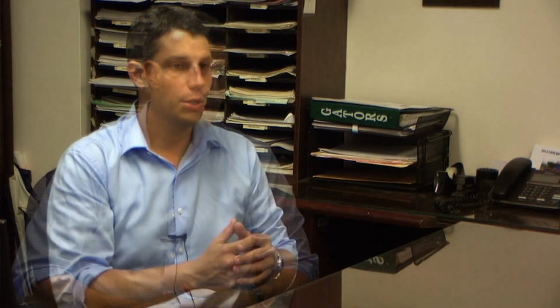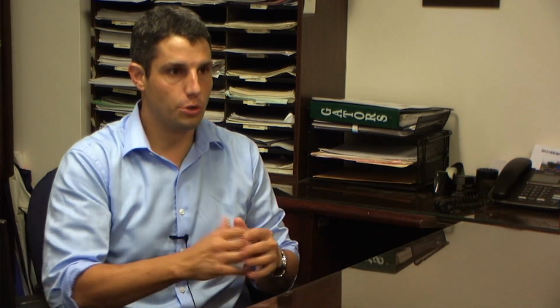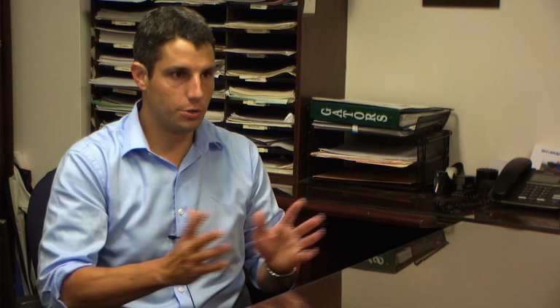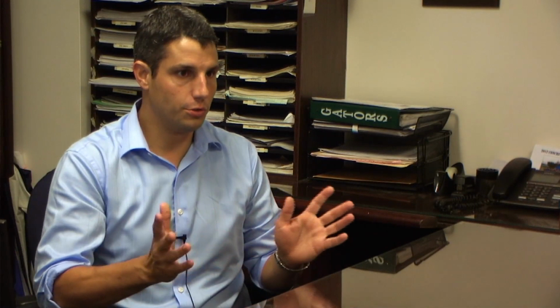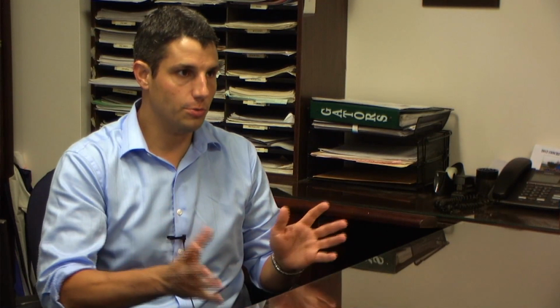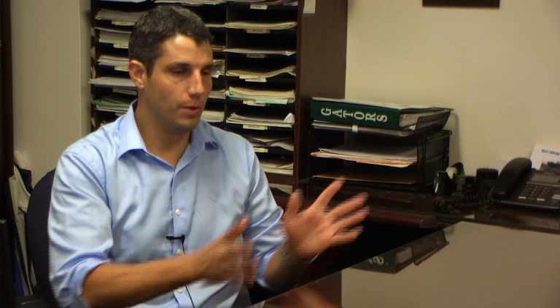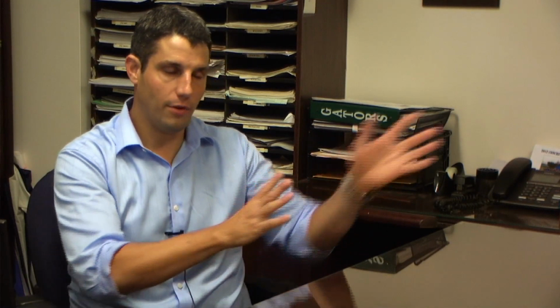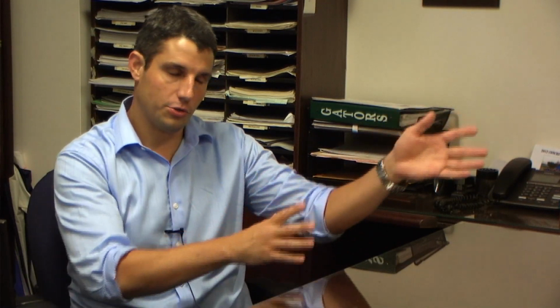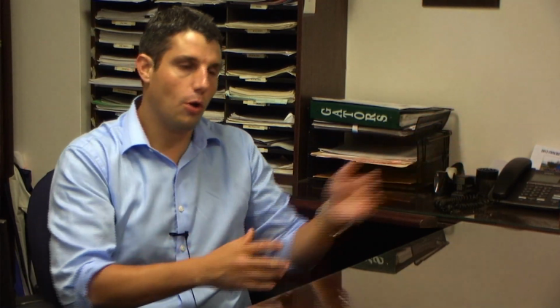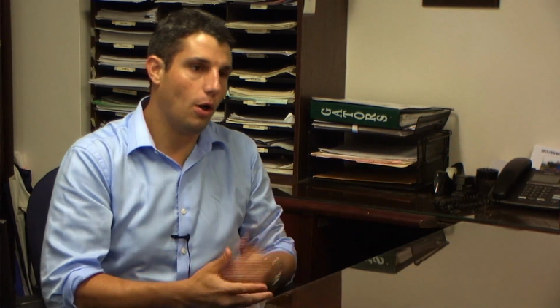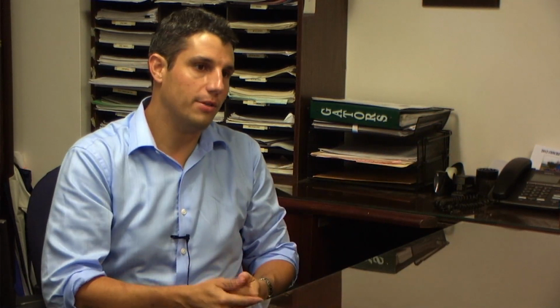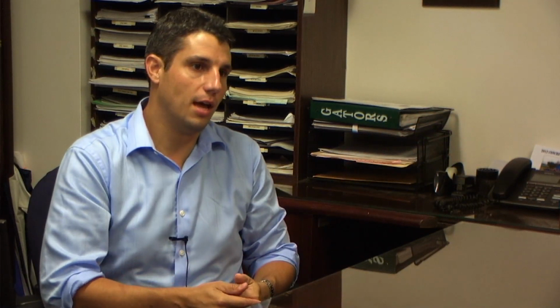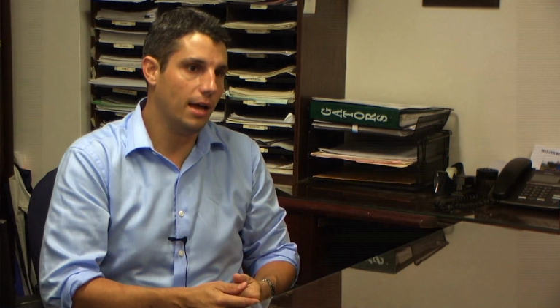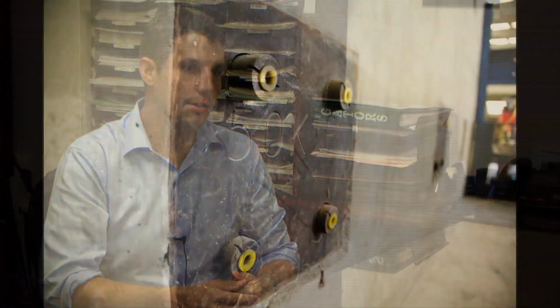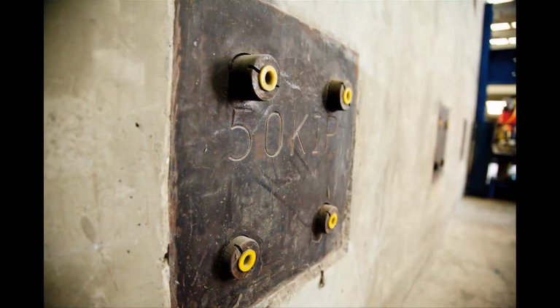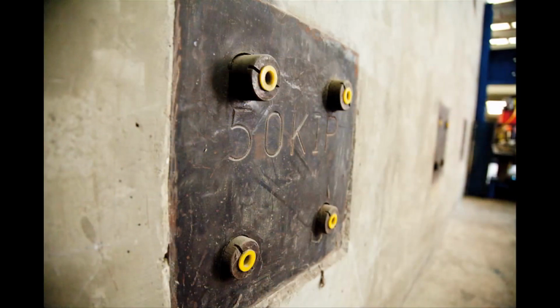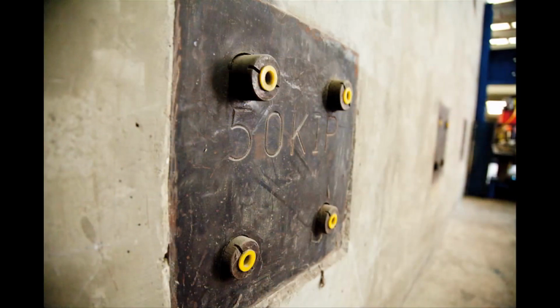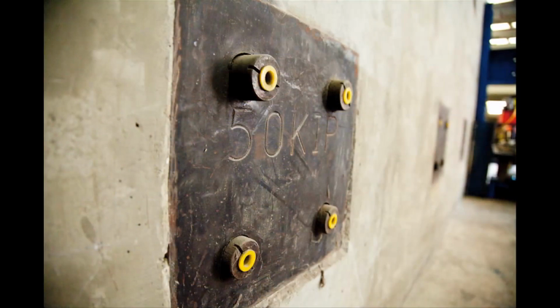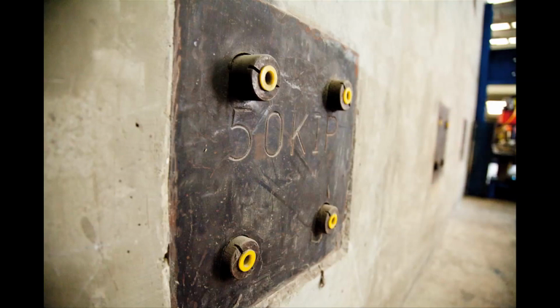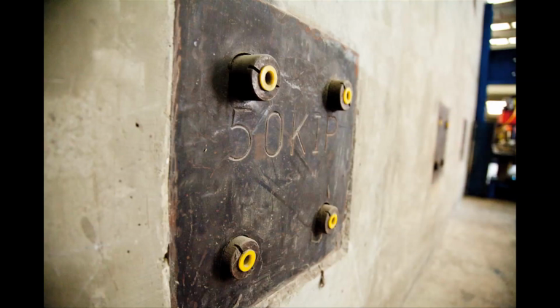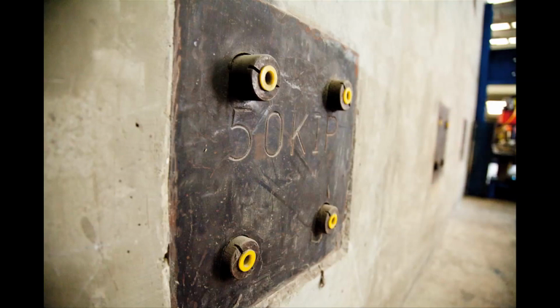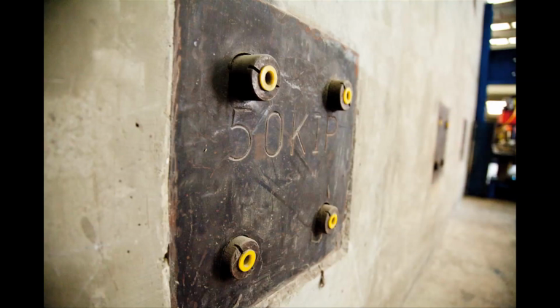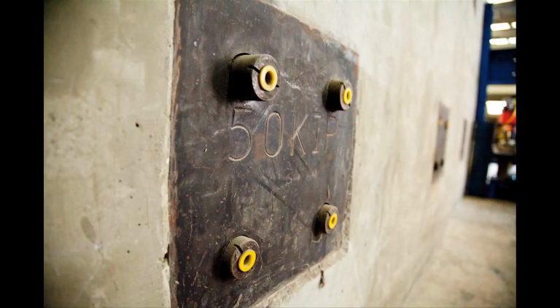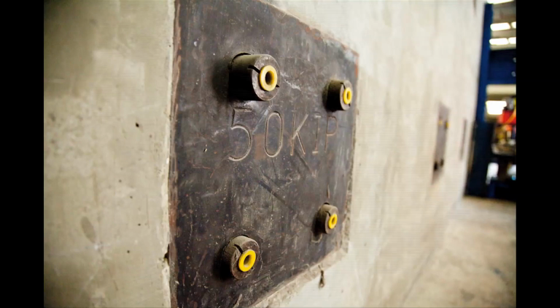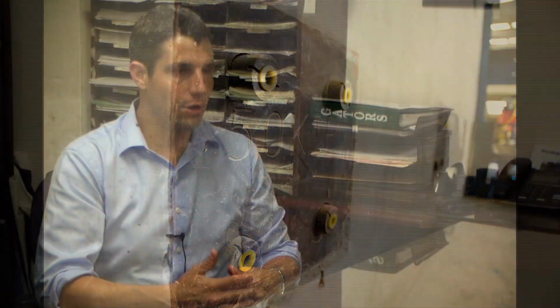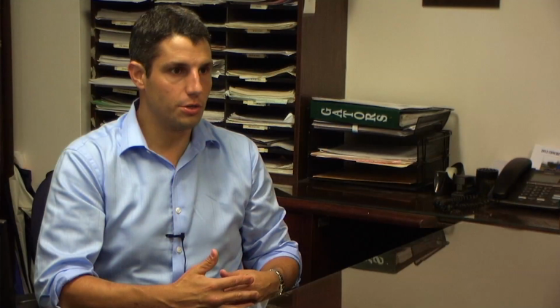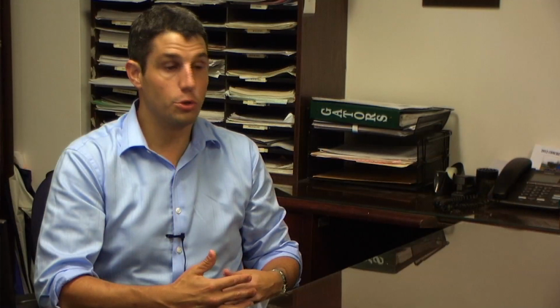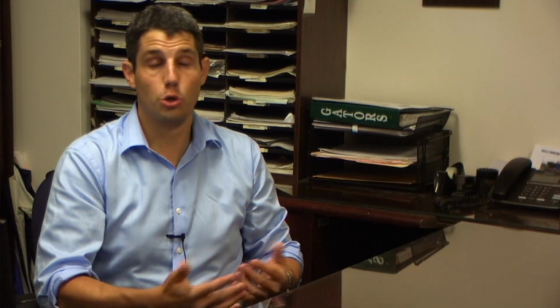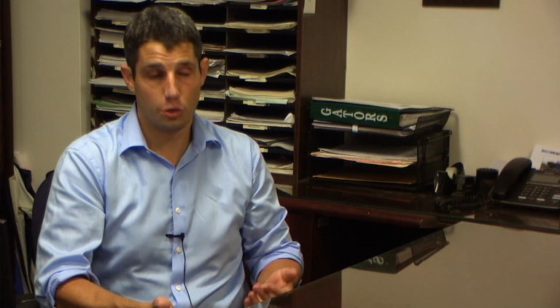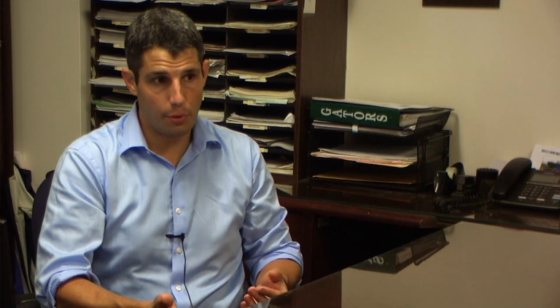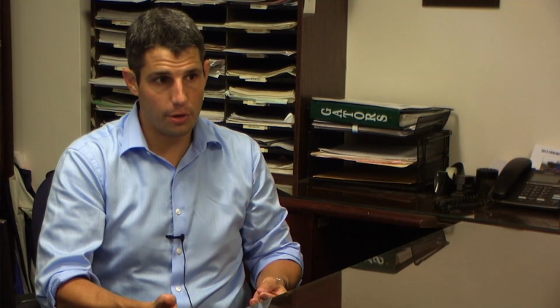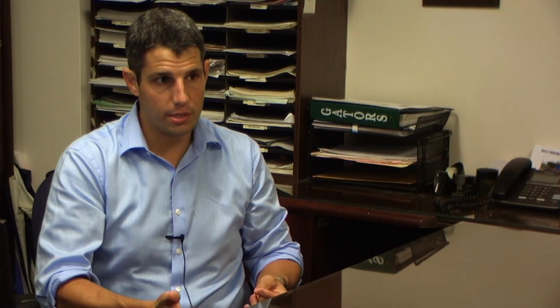The structural group has our strong wall outside, where we do large-scale testing of structures or structural components.